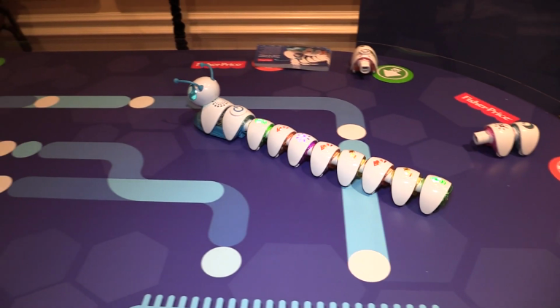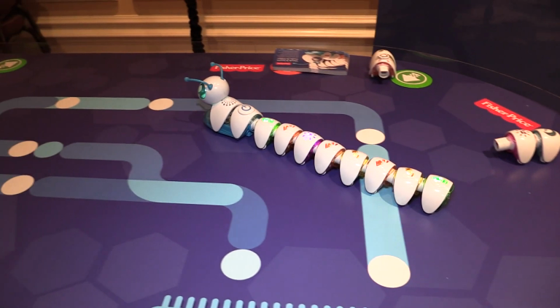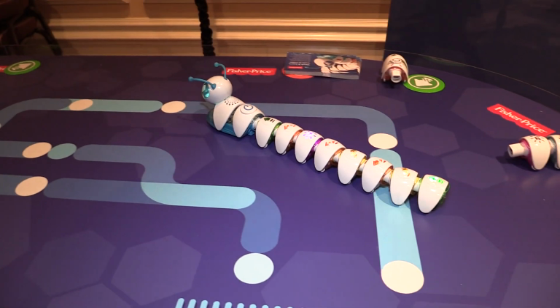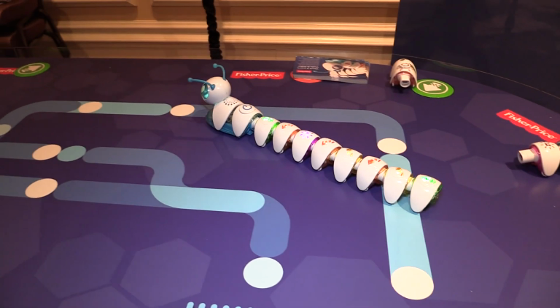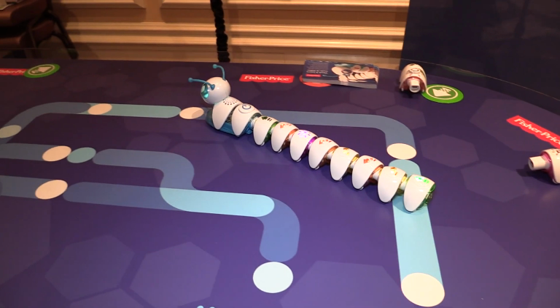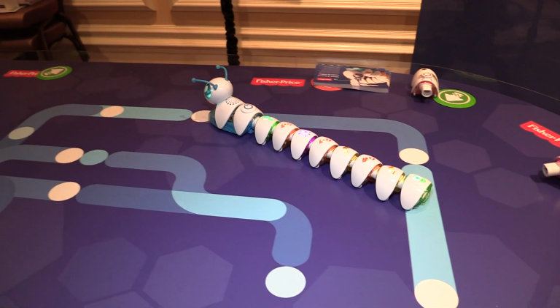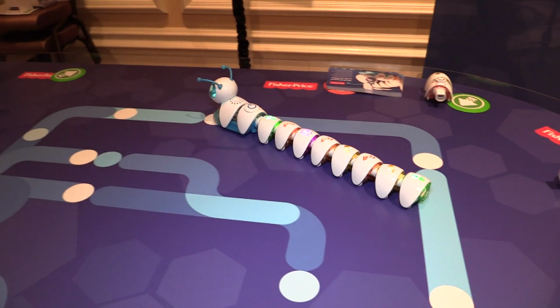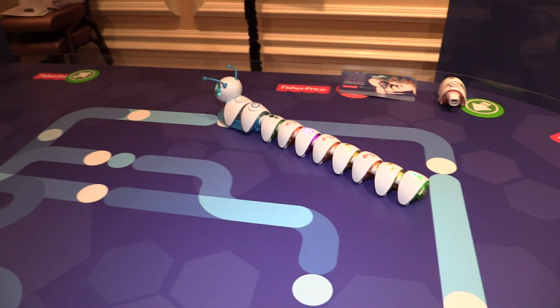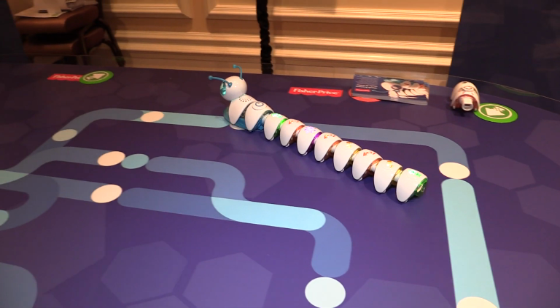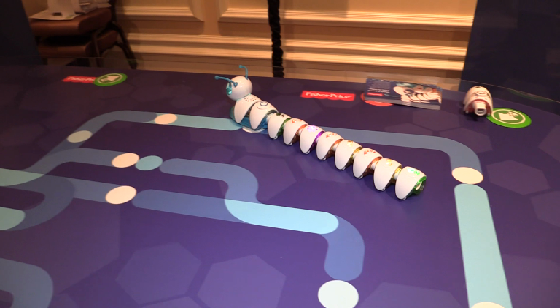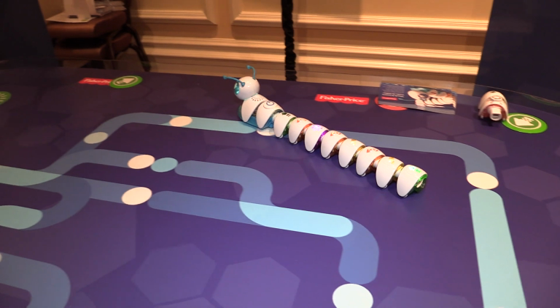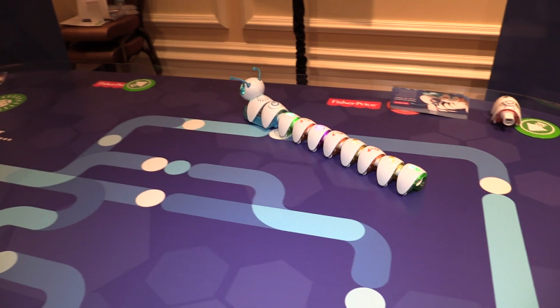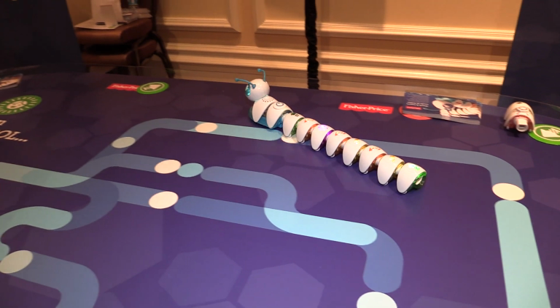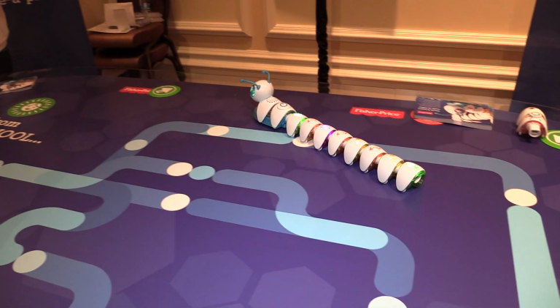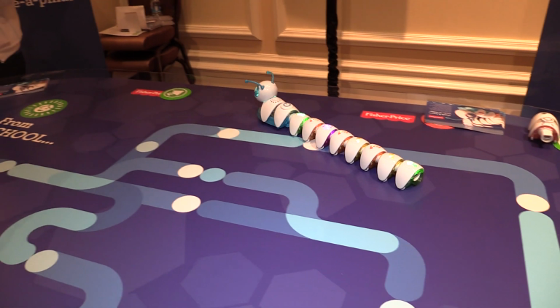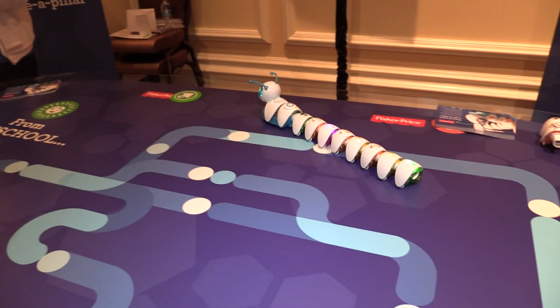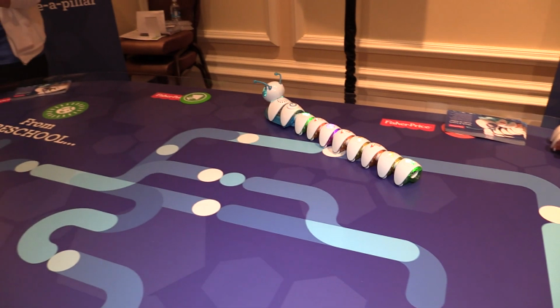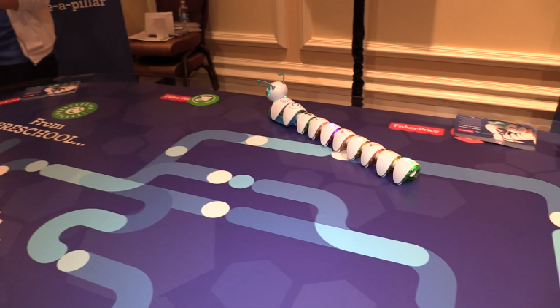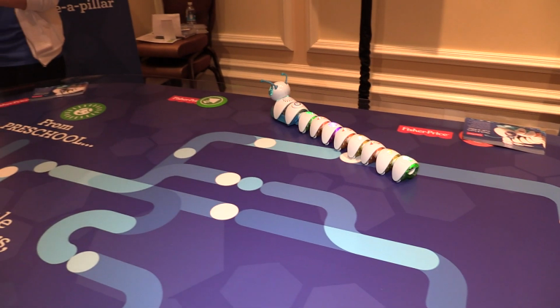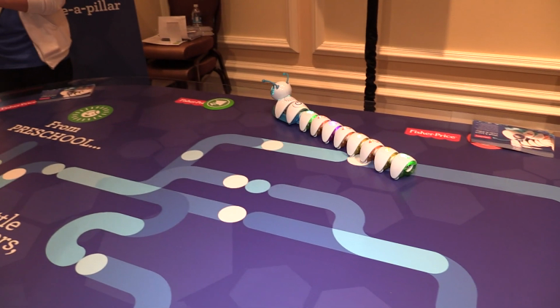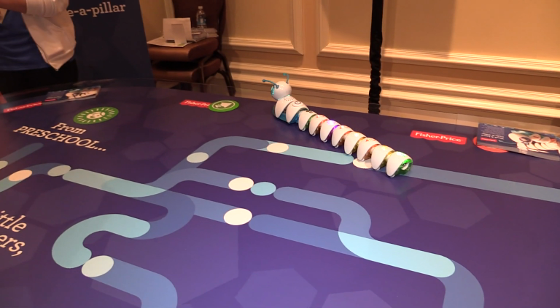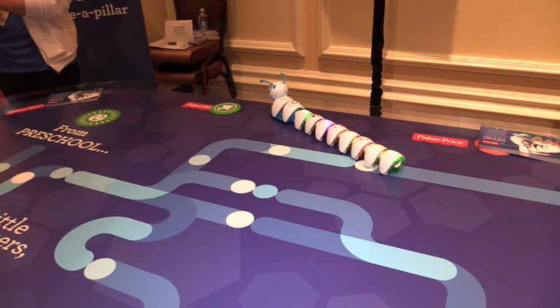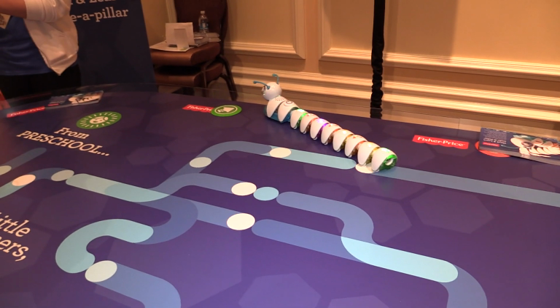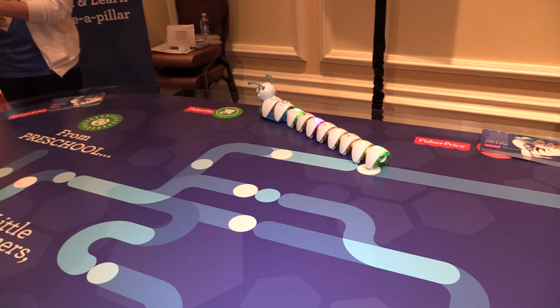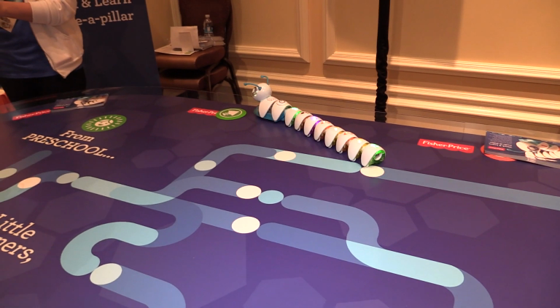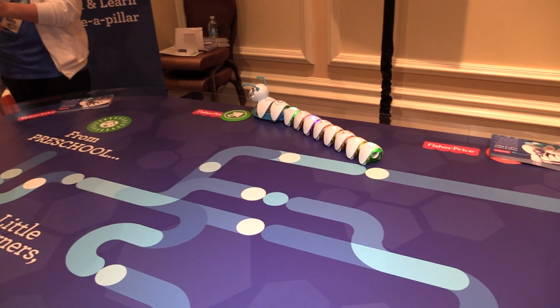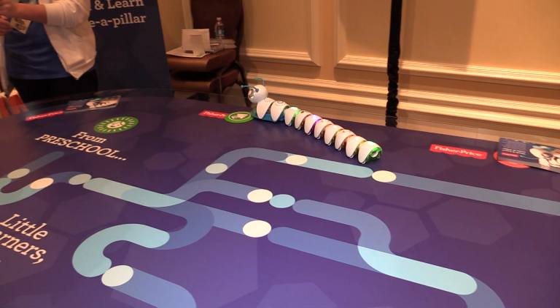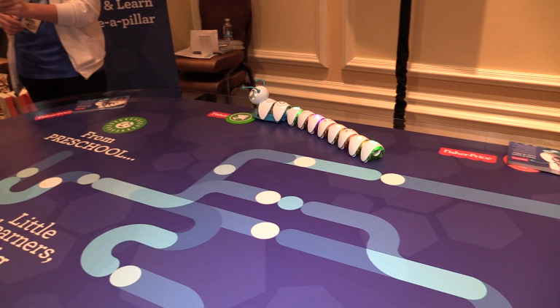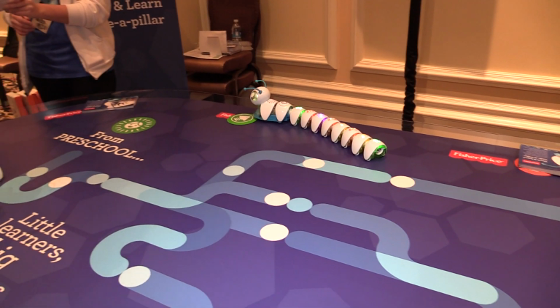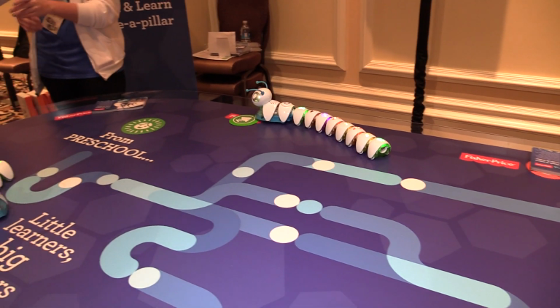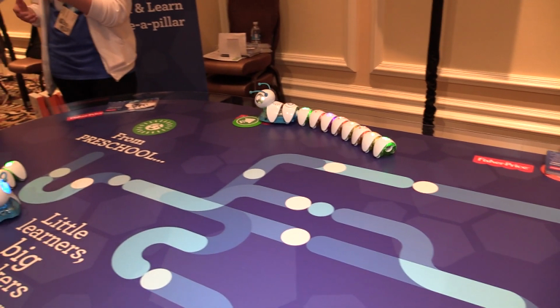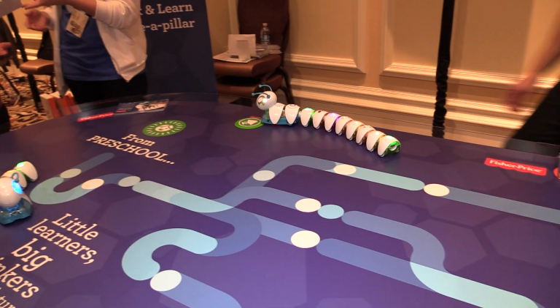This product starts for children as young as three years old, so three to eight is probably the sweet spot for this toy.